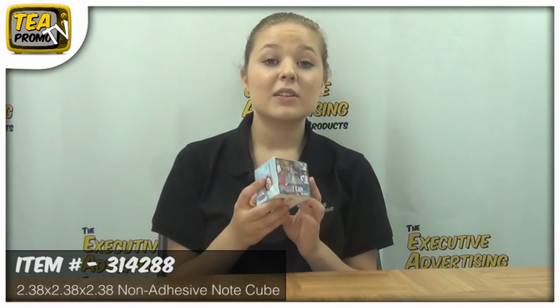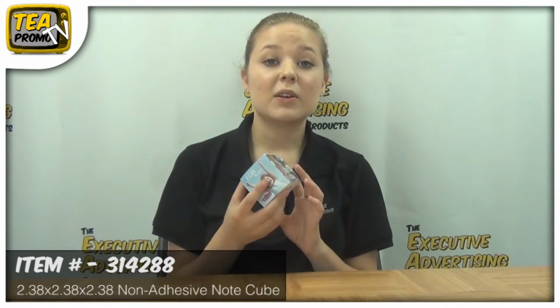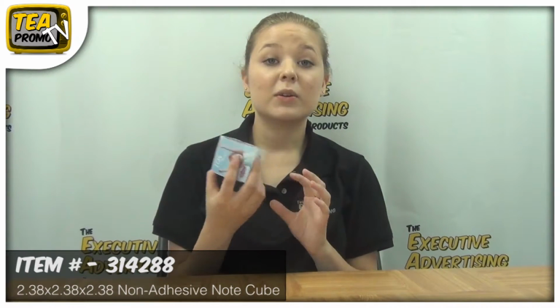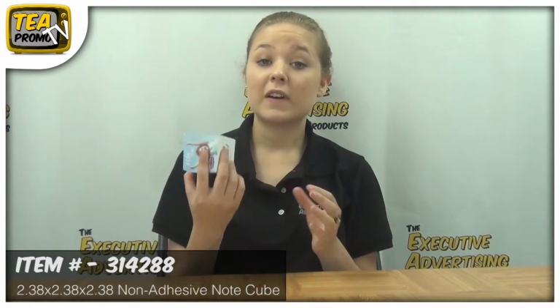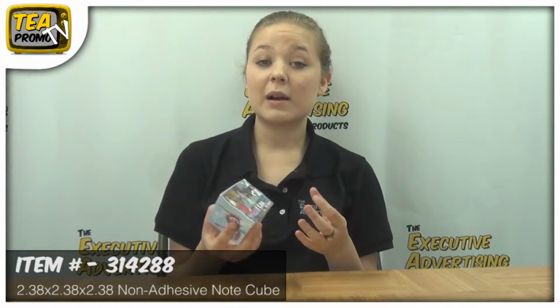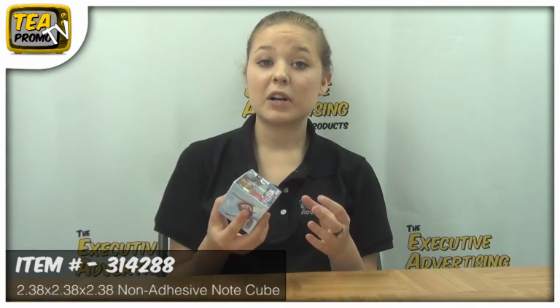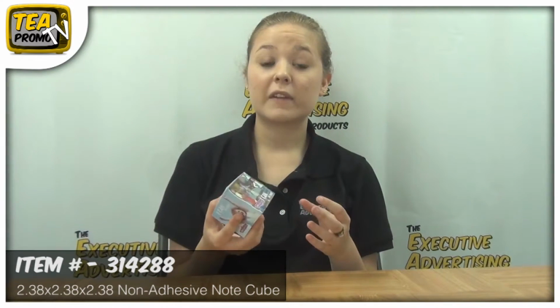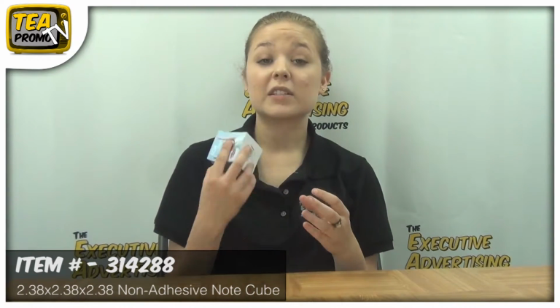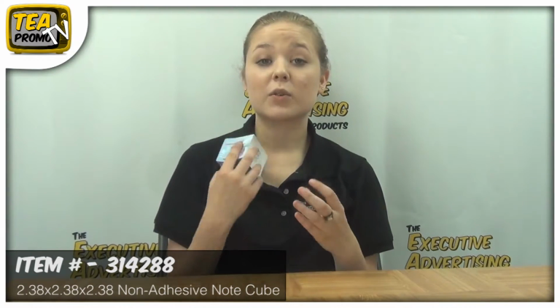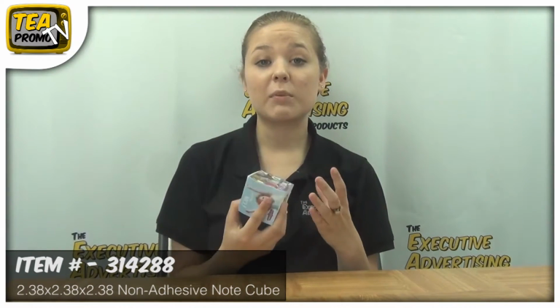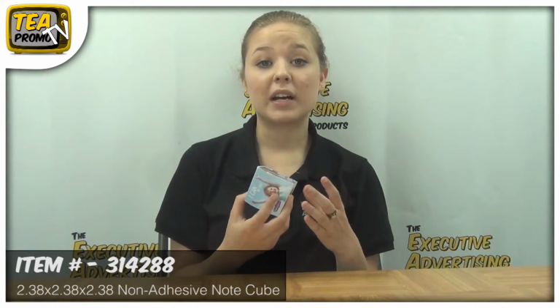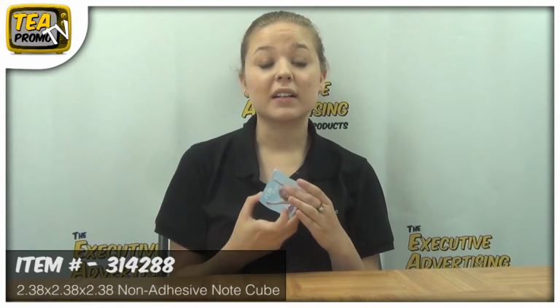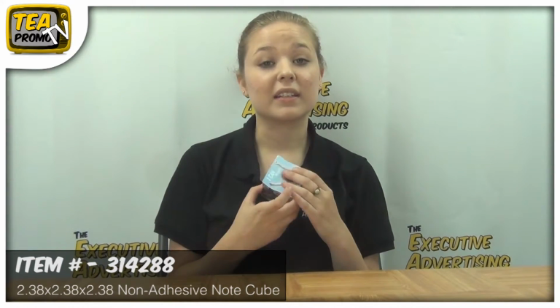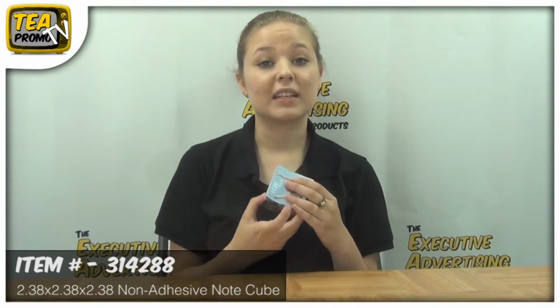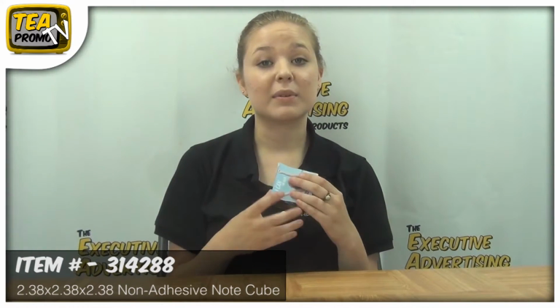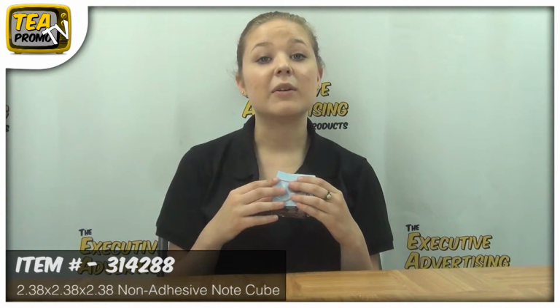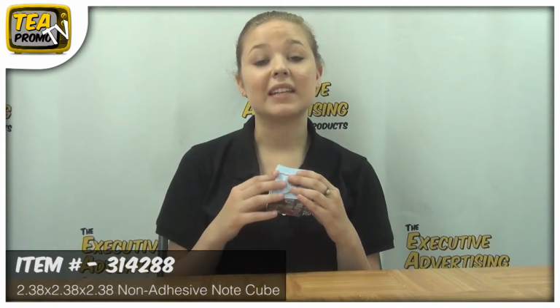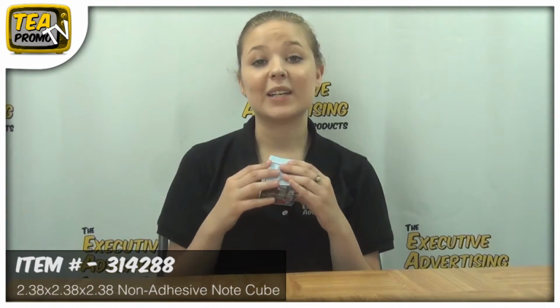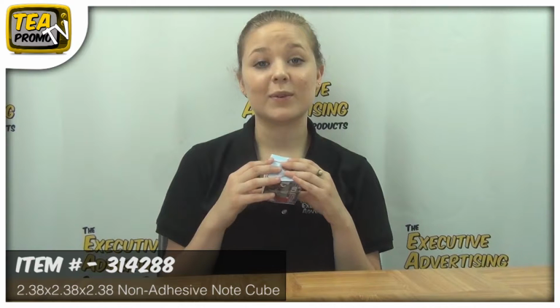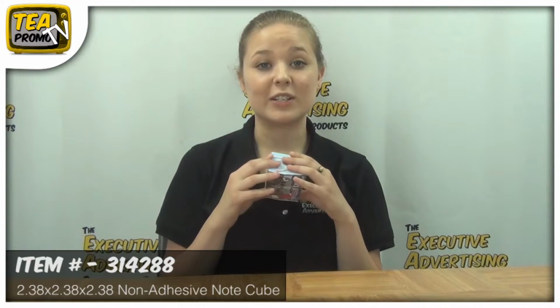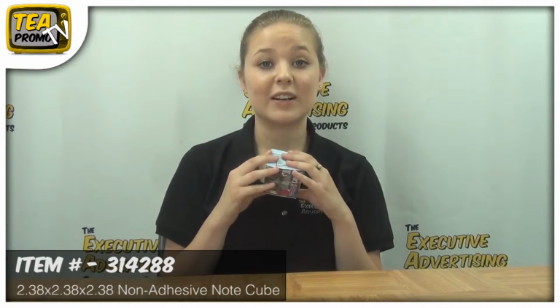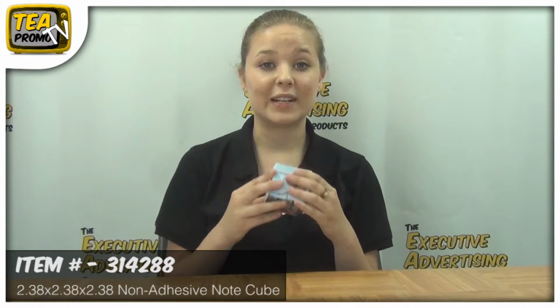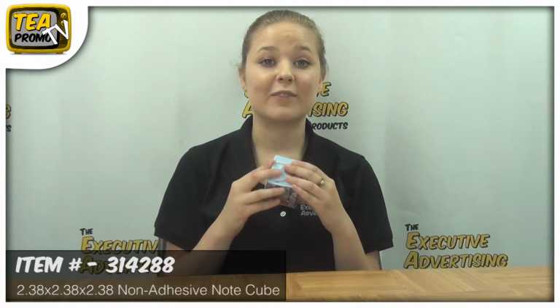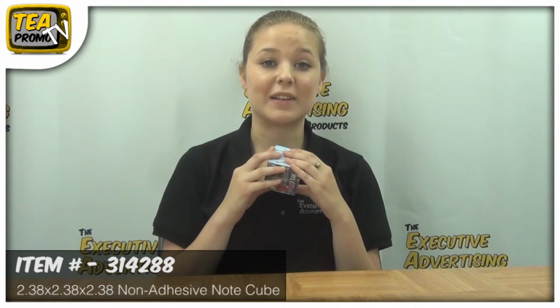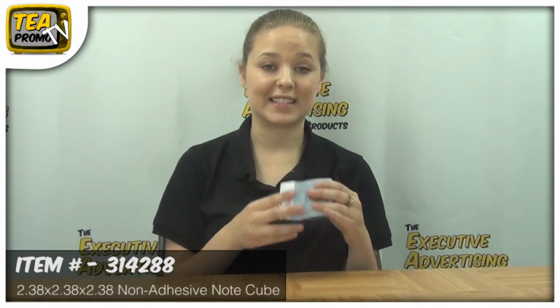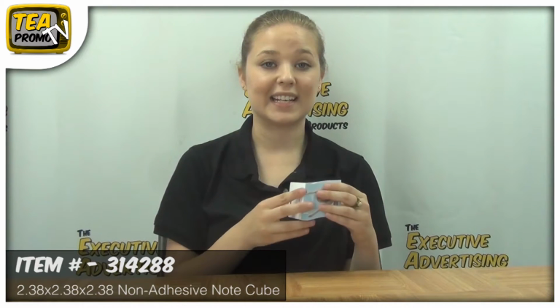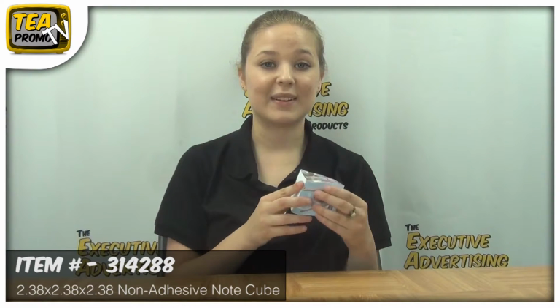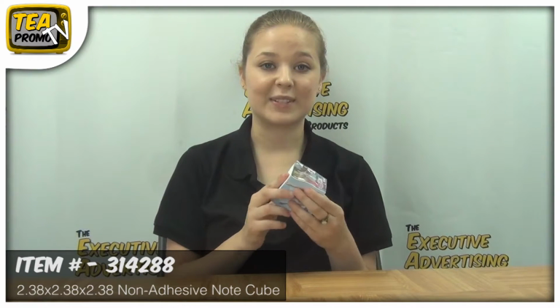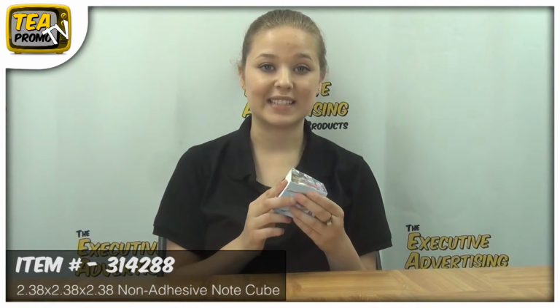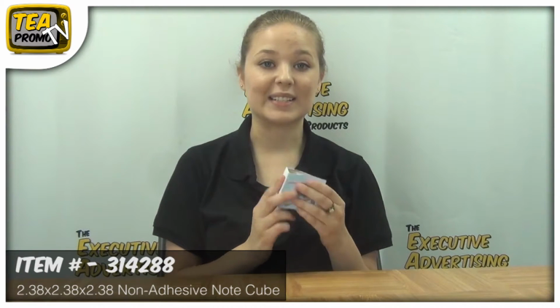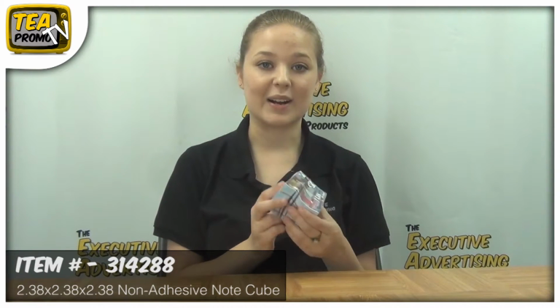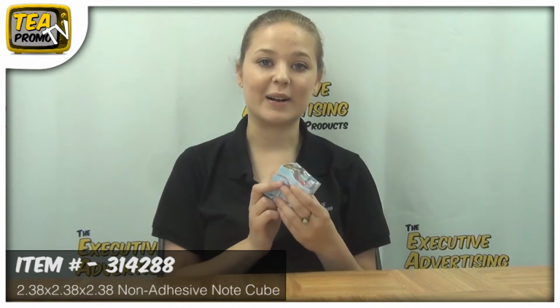So to find out more about this great product, click the link below and thank you for watching our video from TheExecutiveAdvertising.com.